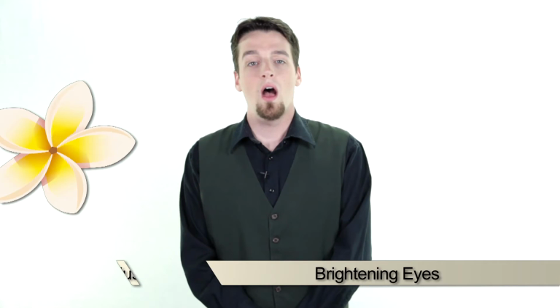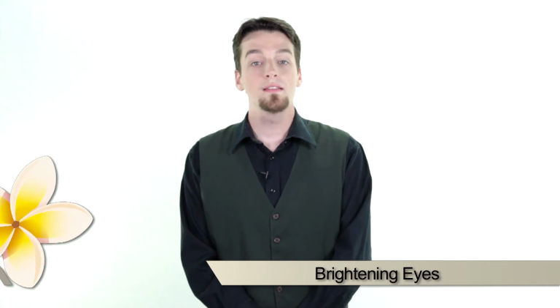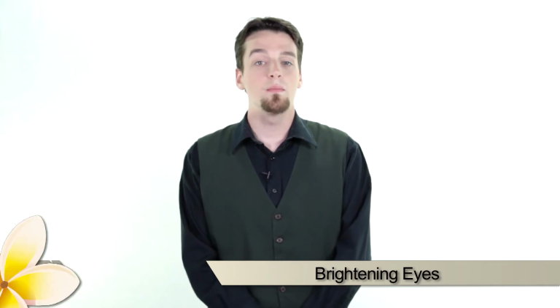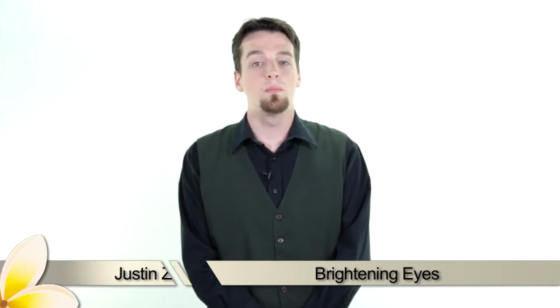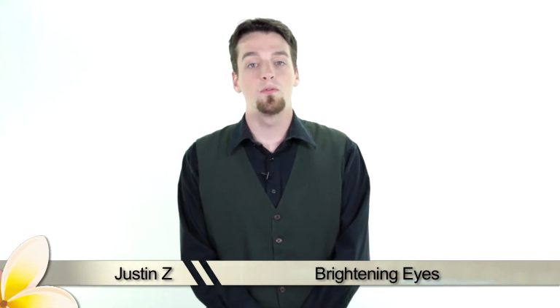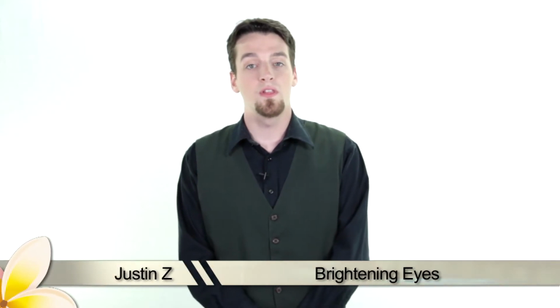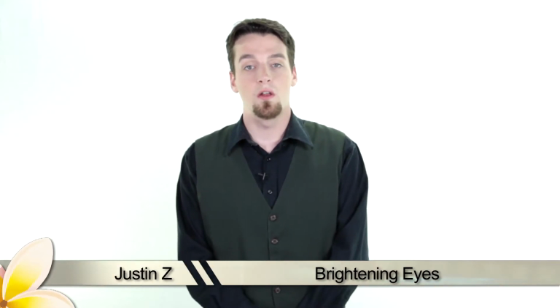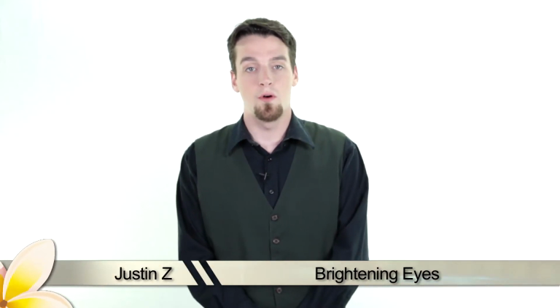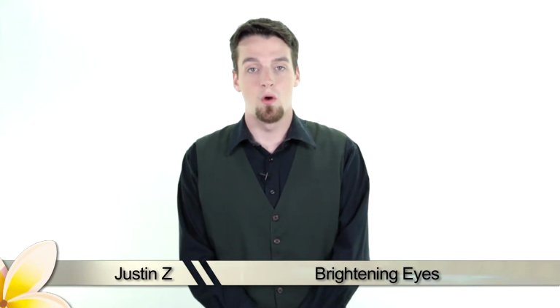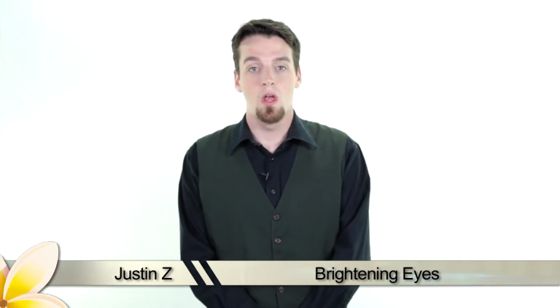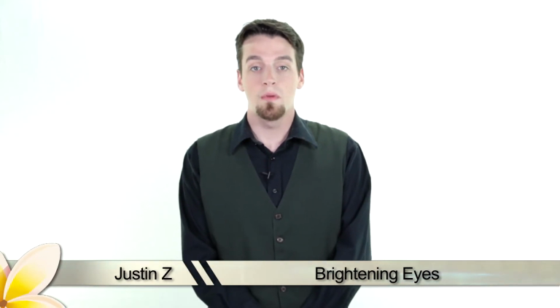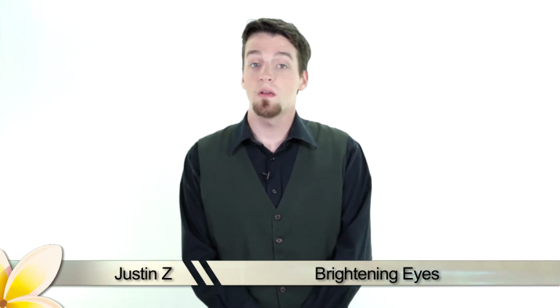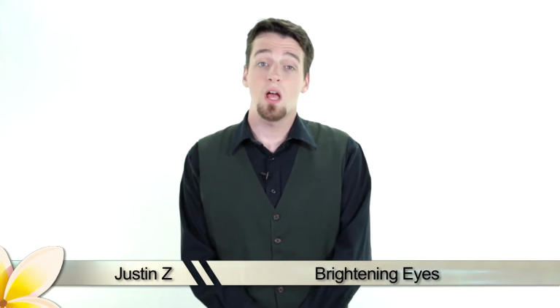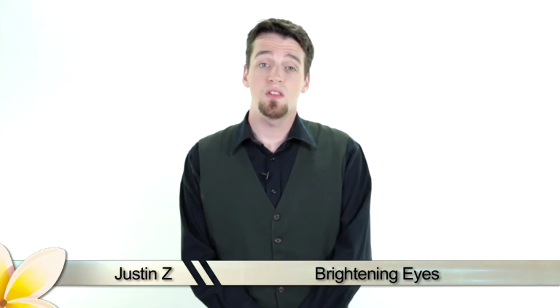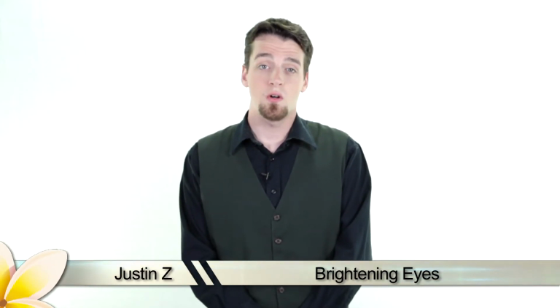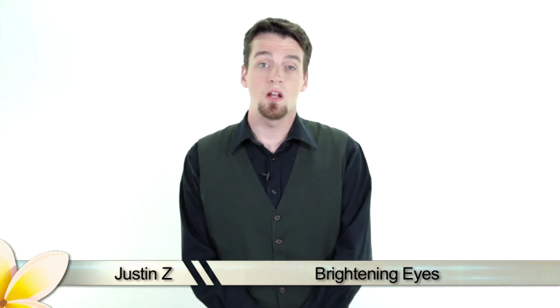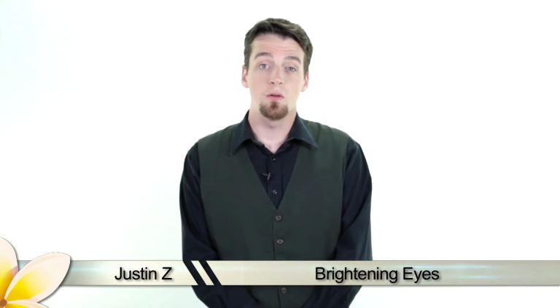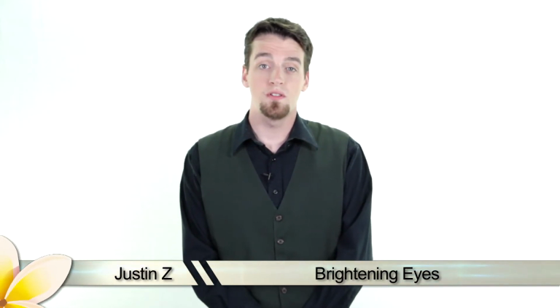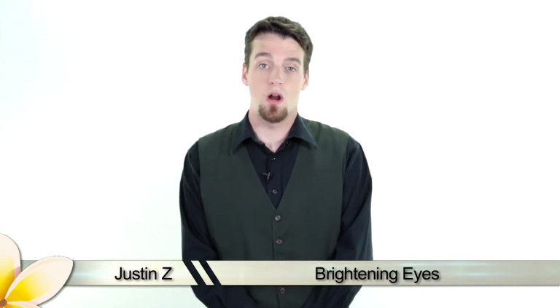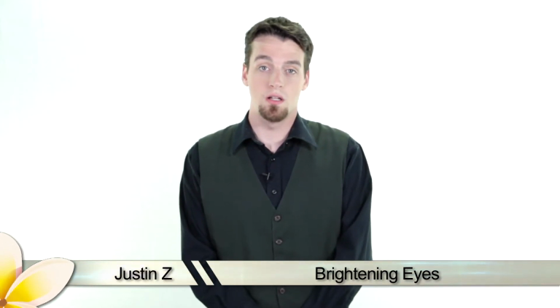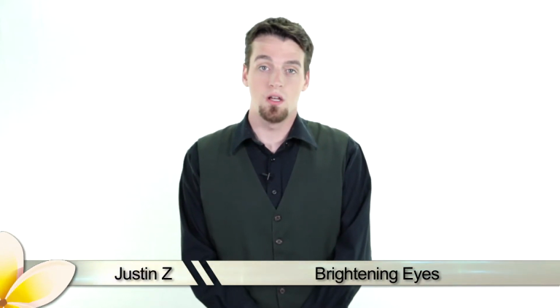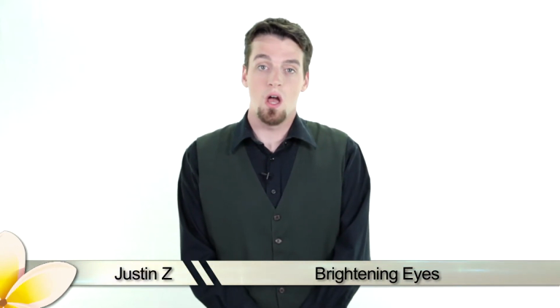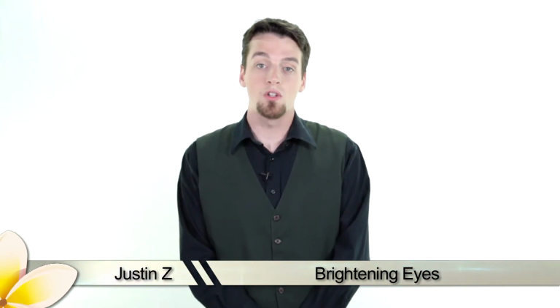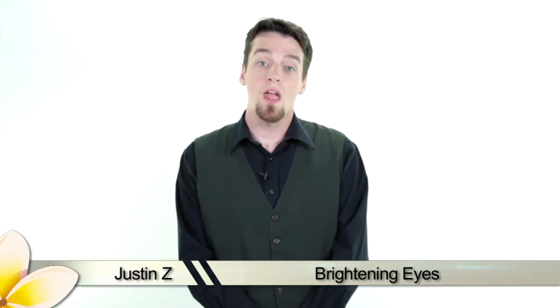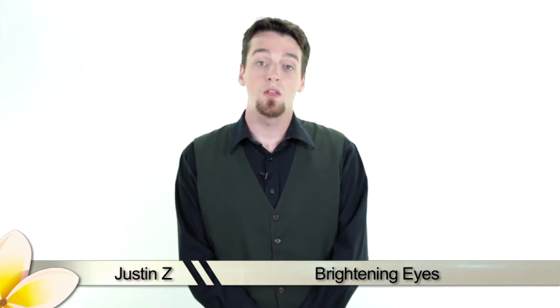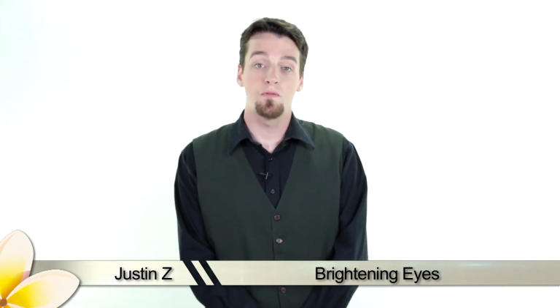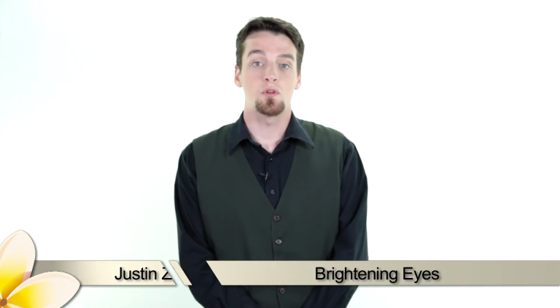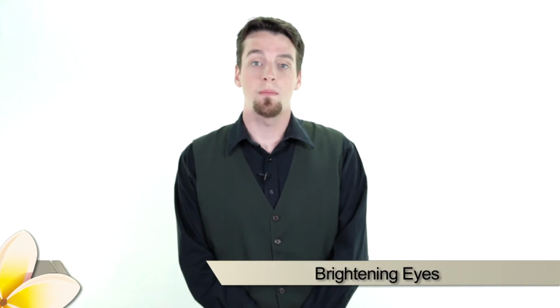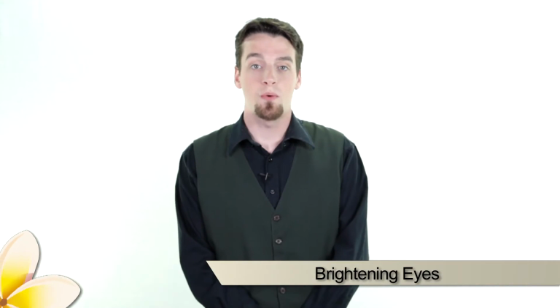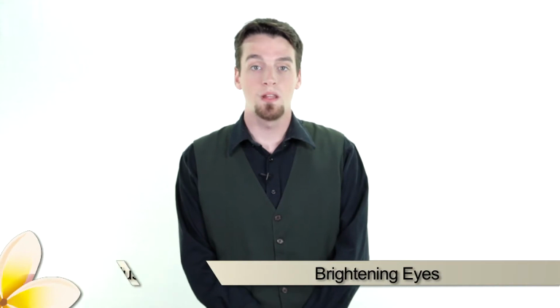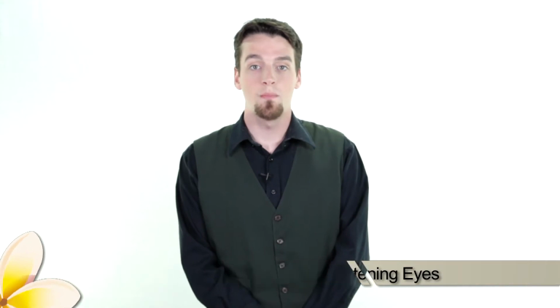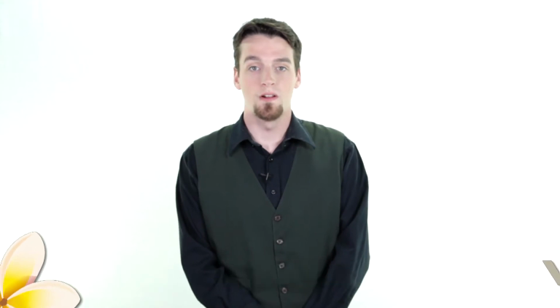Eyes can be a beautiful thing in a photo, but sometimes they'll turn out a little bit dark. I'll show you how to use Photoshop to brighten them up a little.